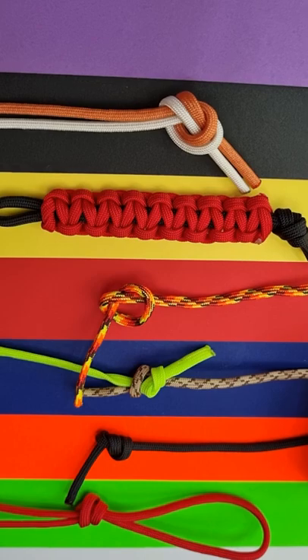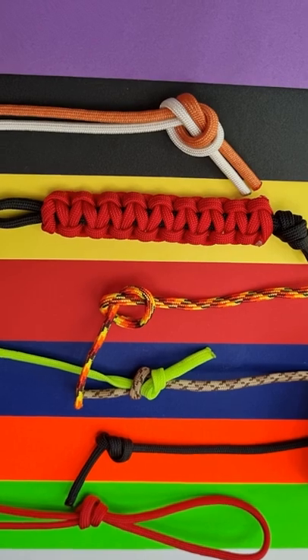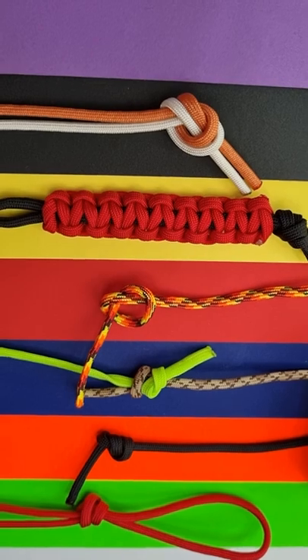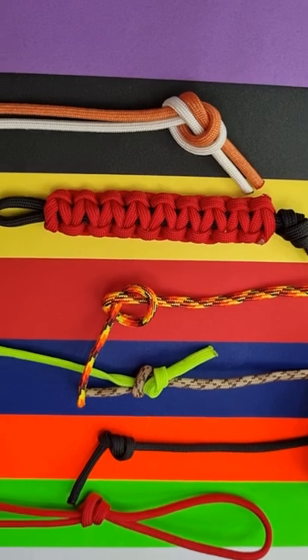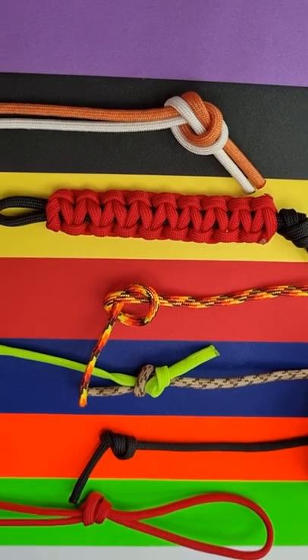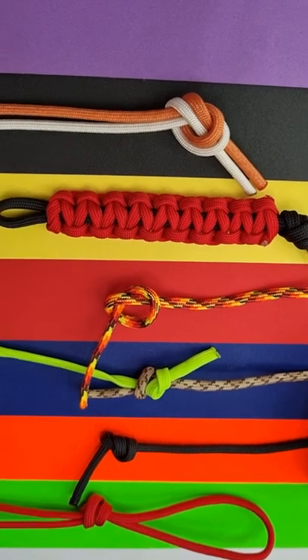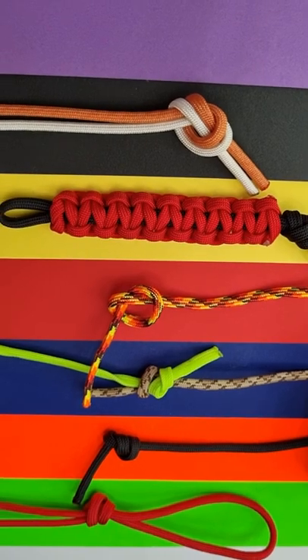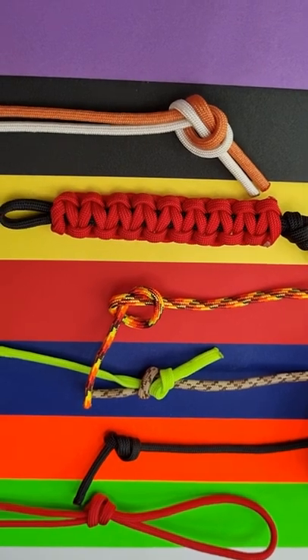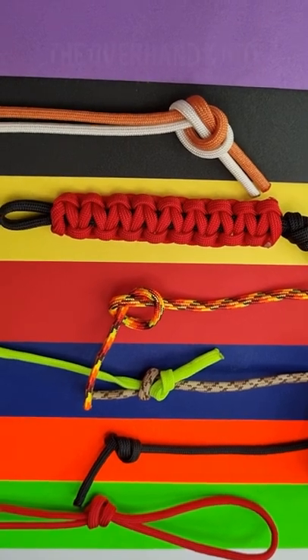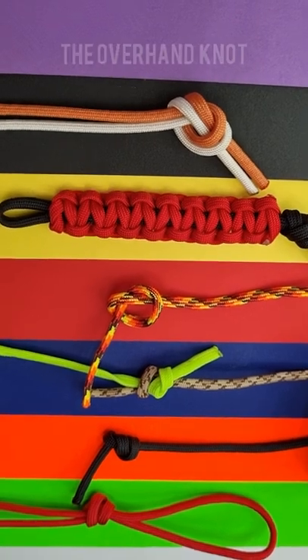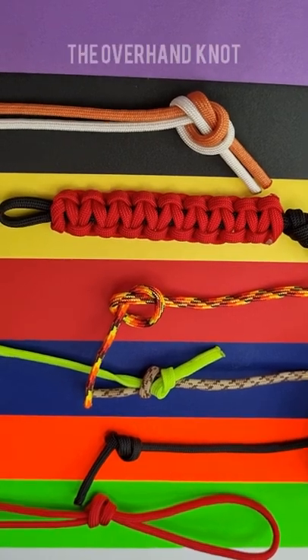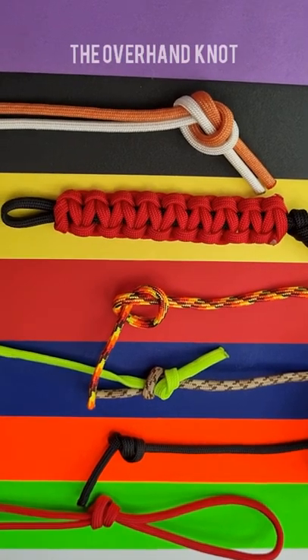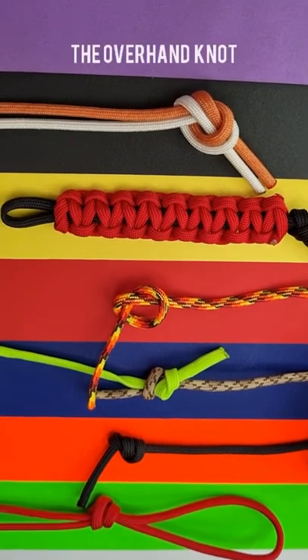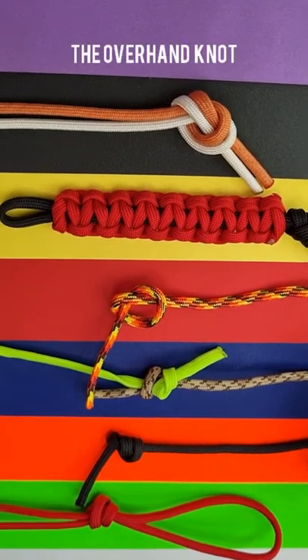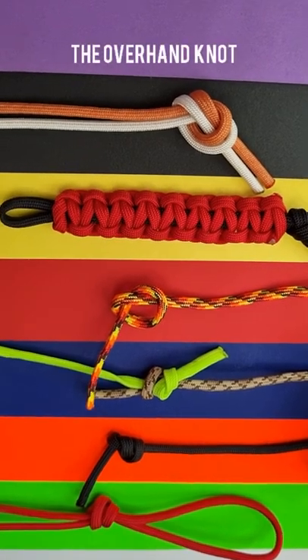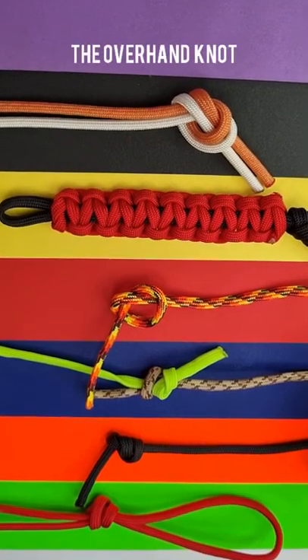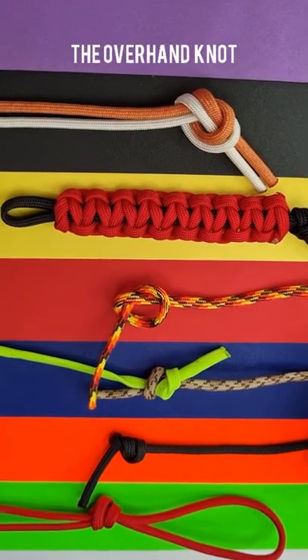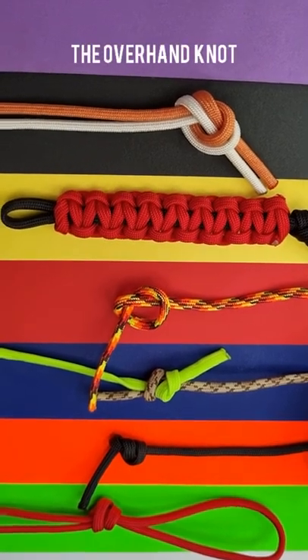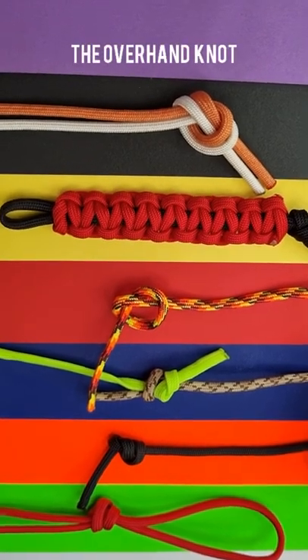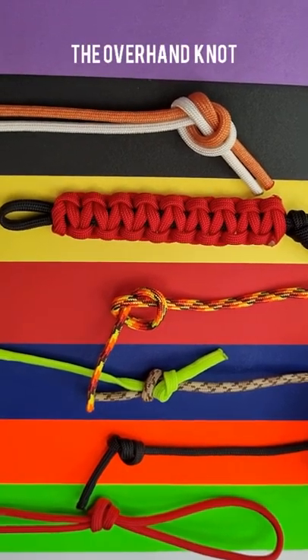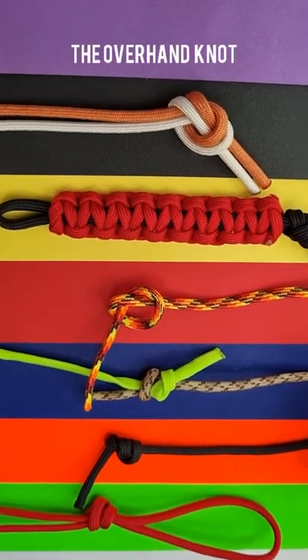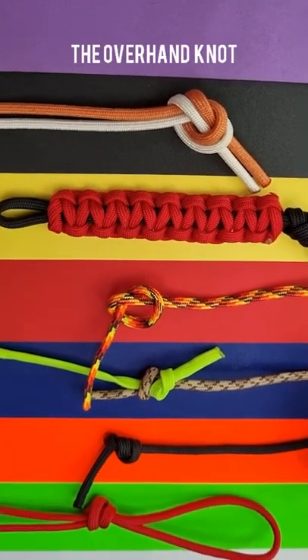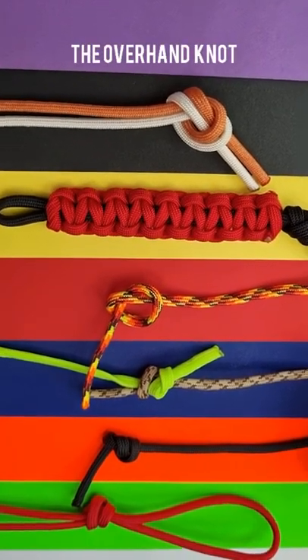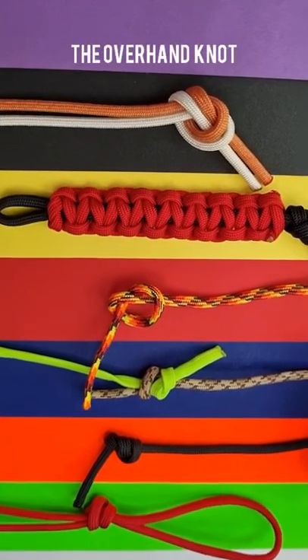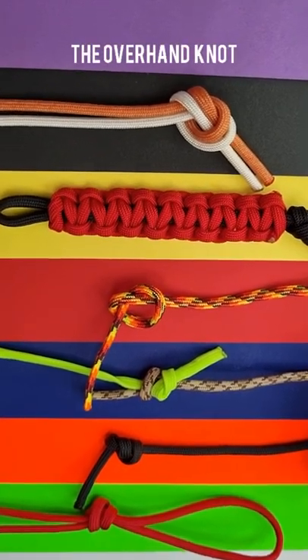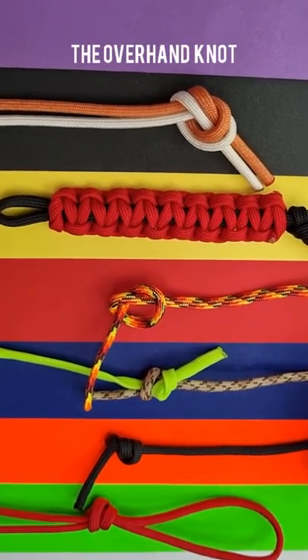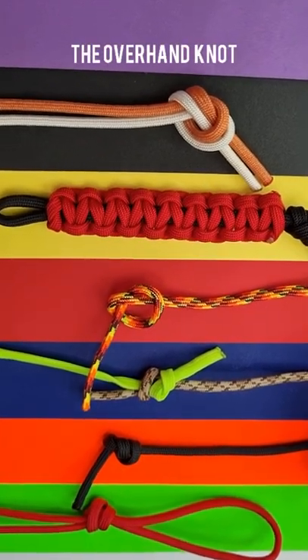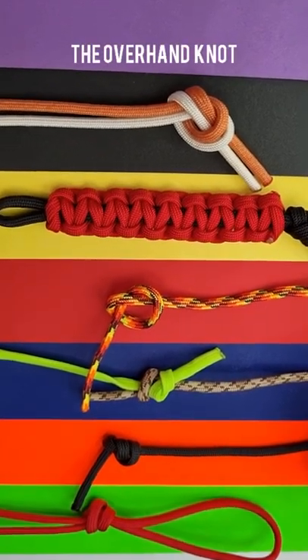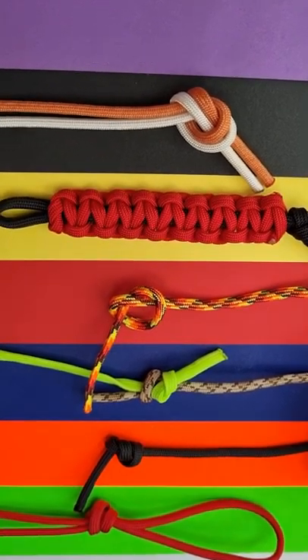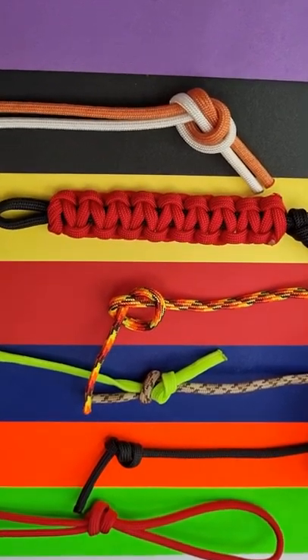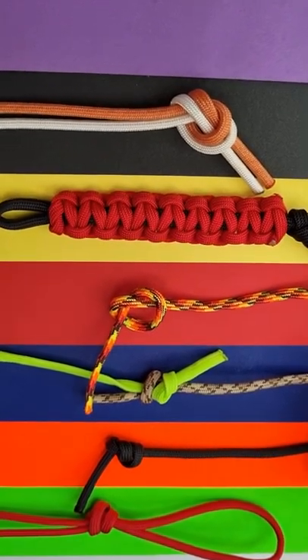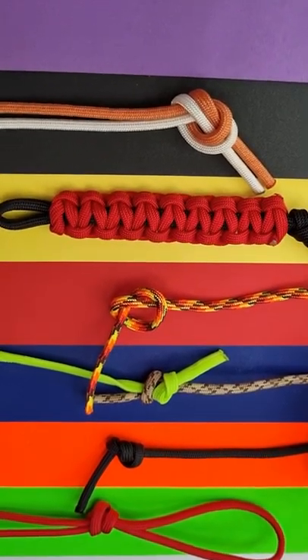A video extolling the virtues of the overhand knot and how it relates to paracord weaving.